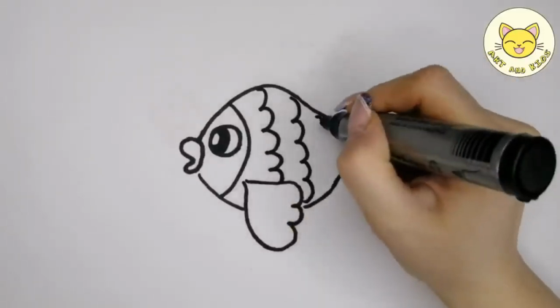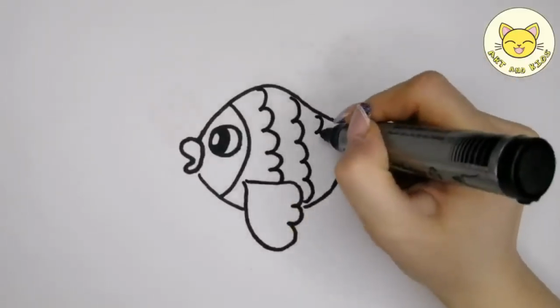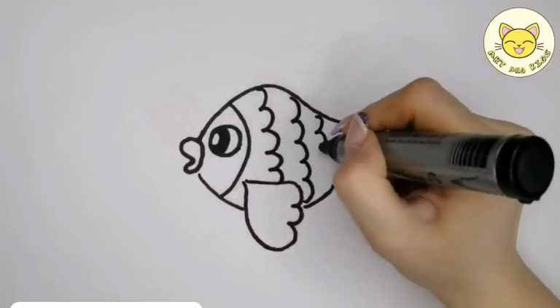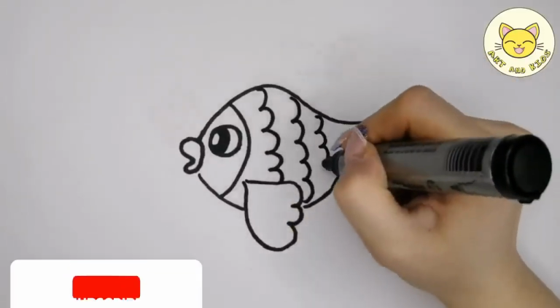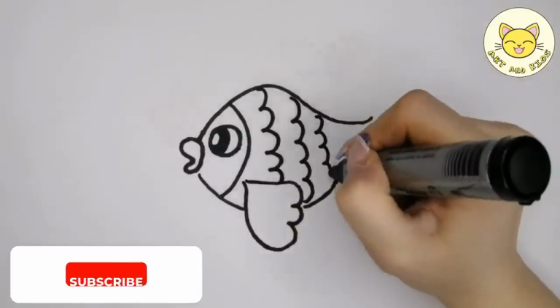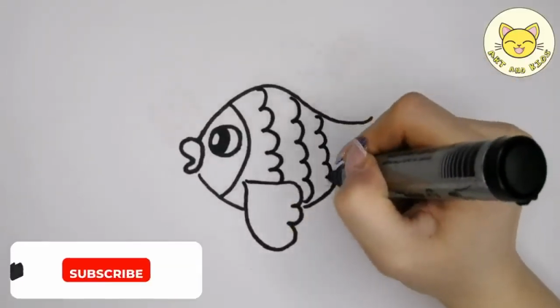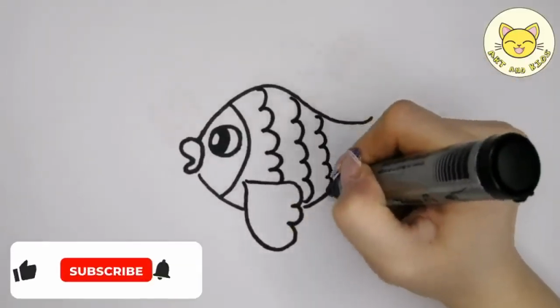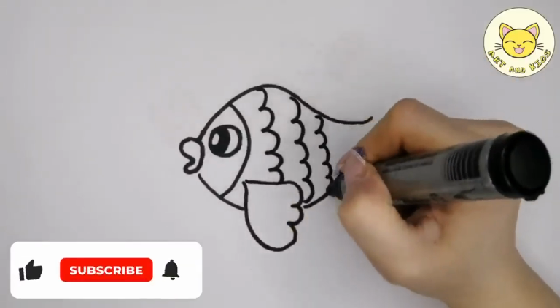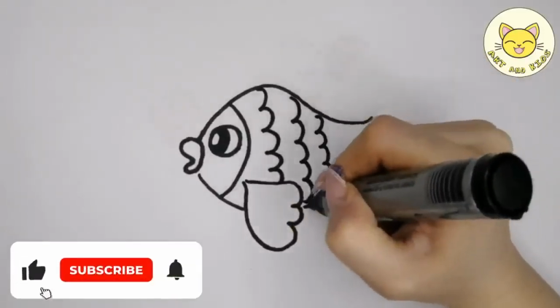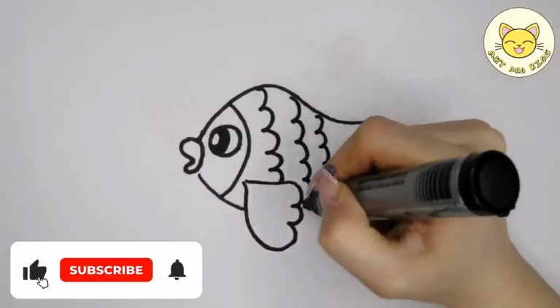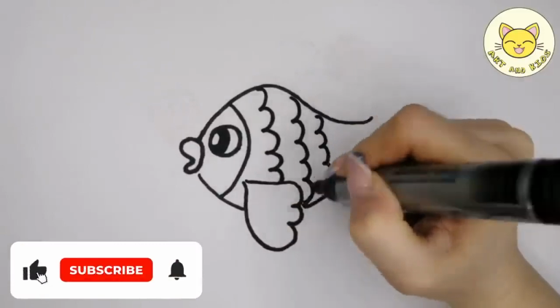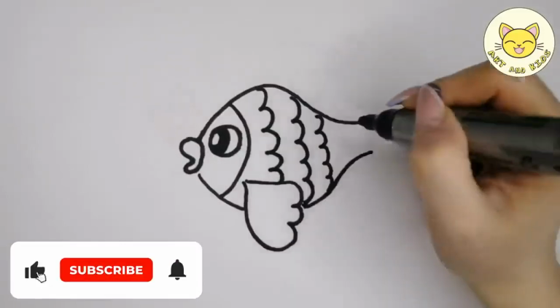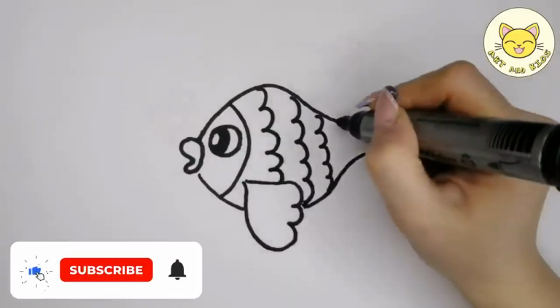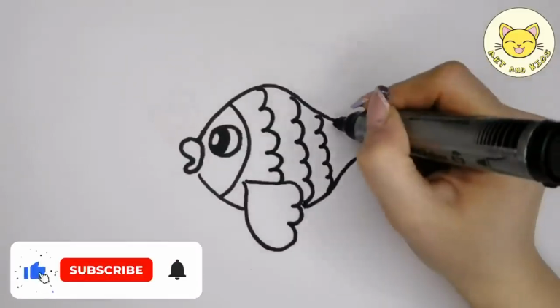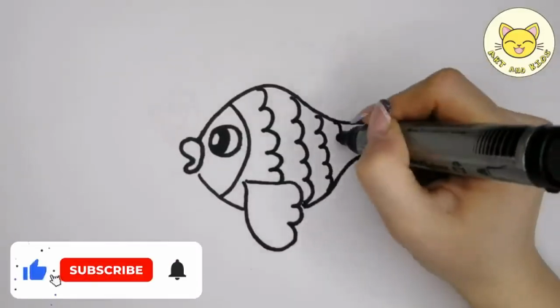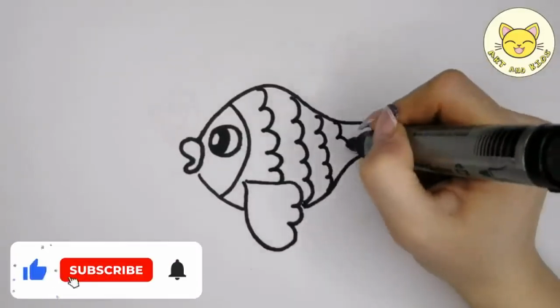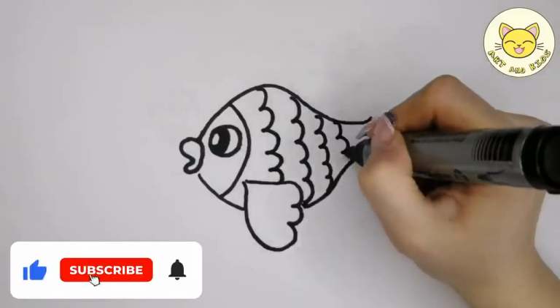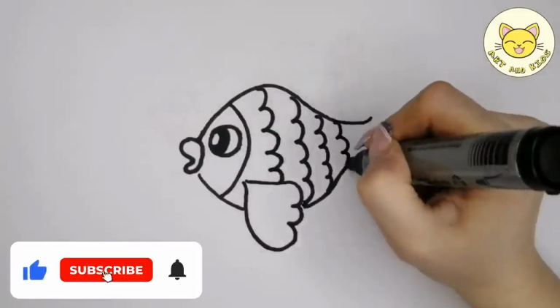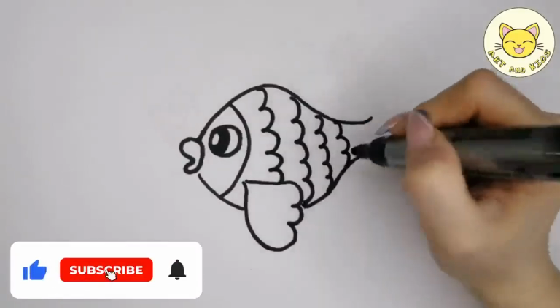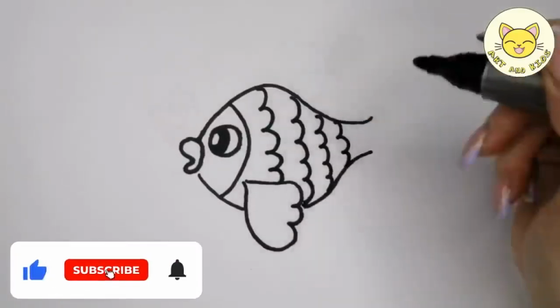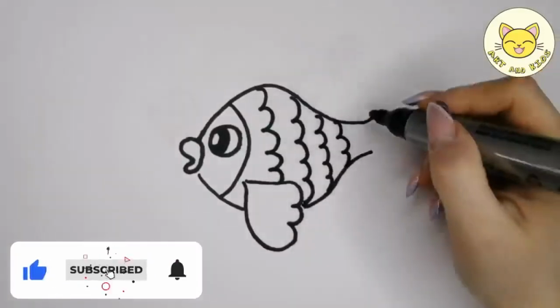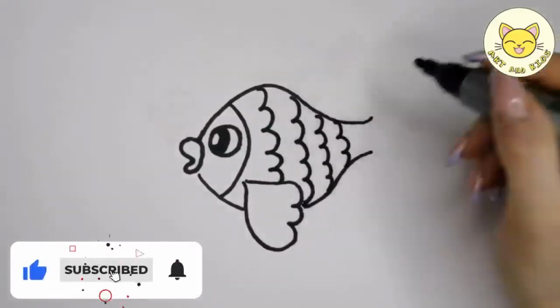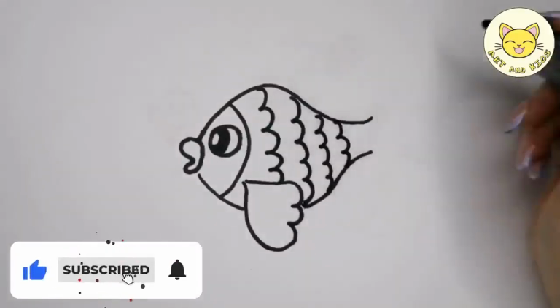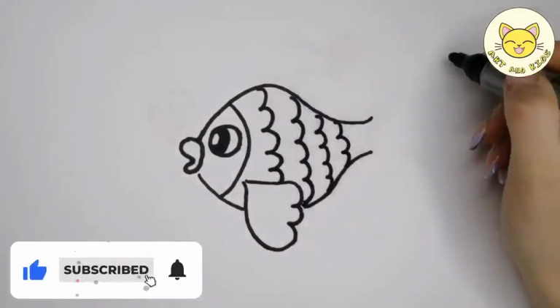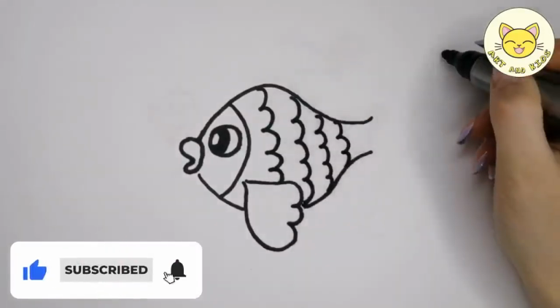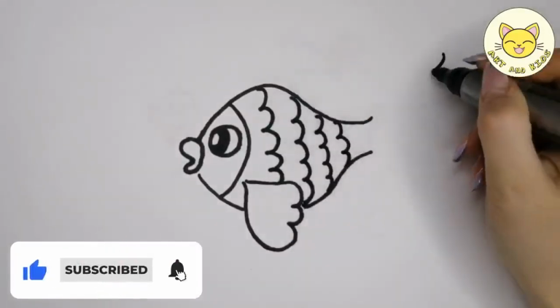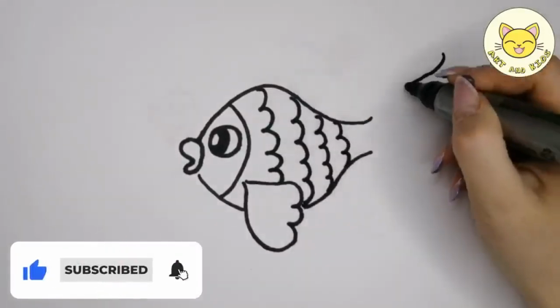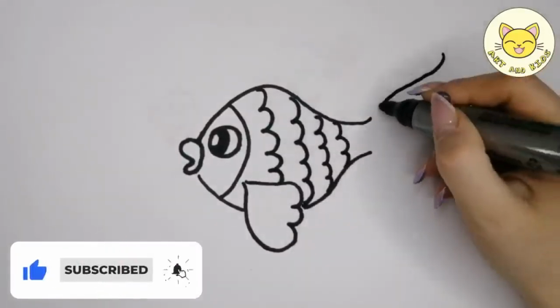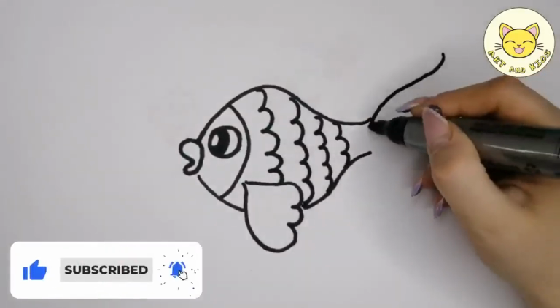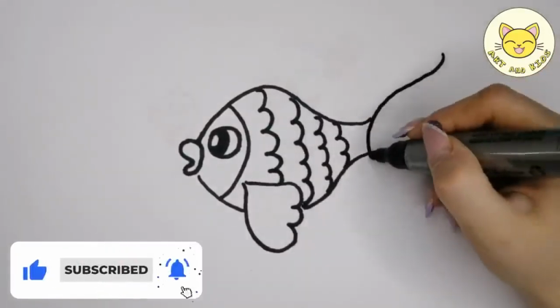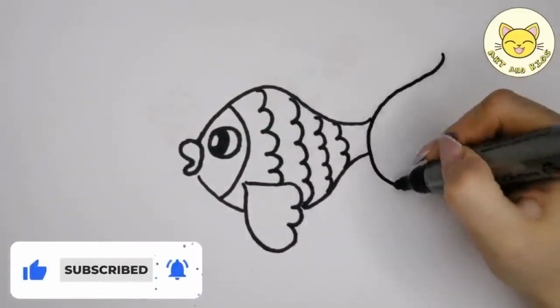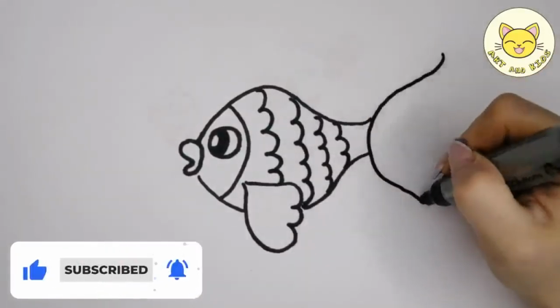Please like and subscribe to my channel and click the bell icon to get new video updates.